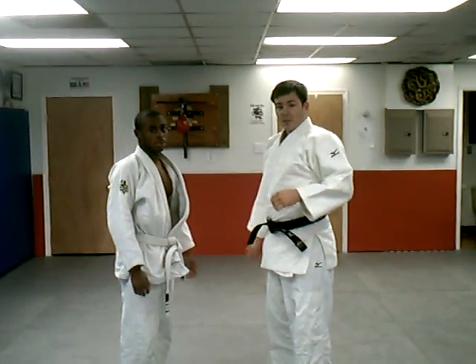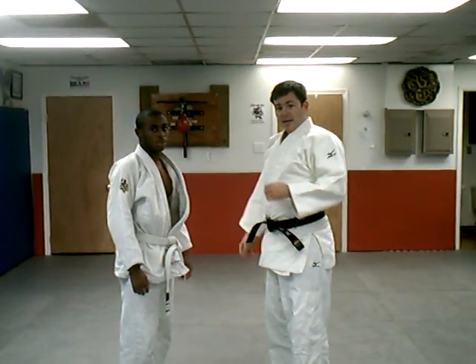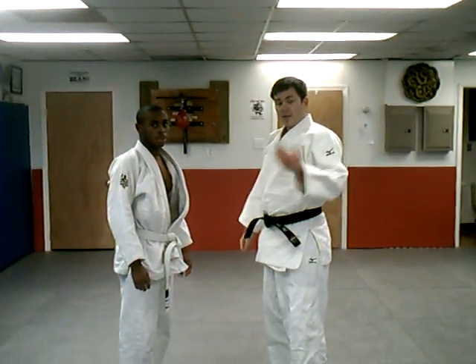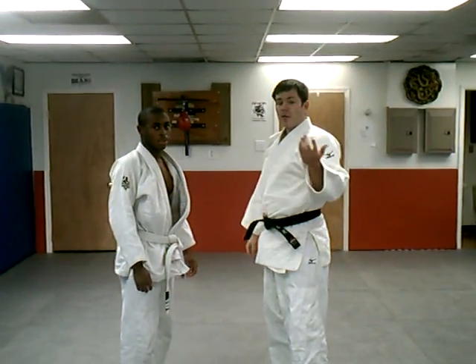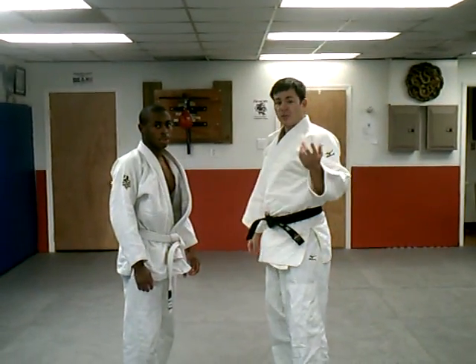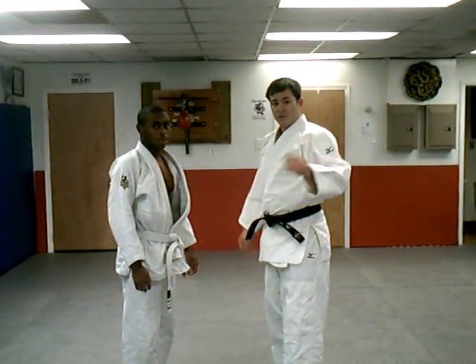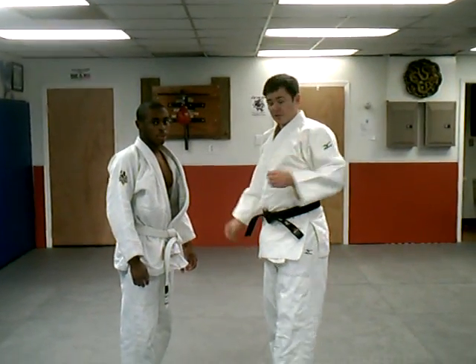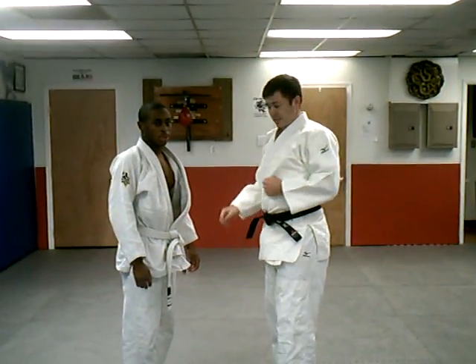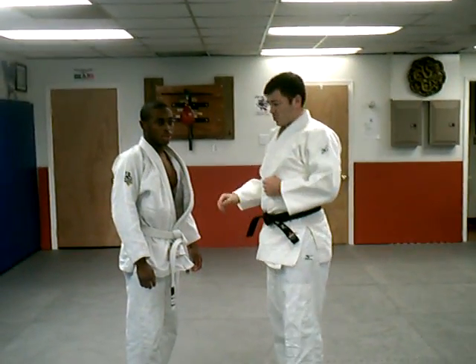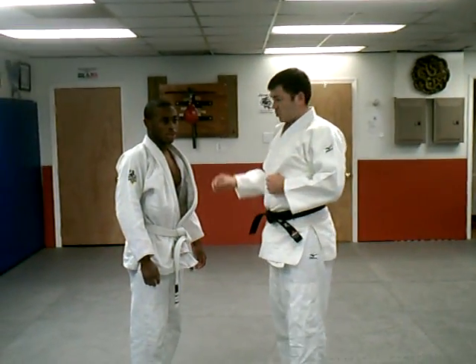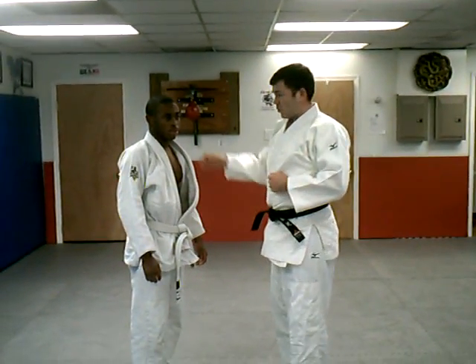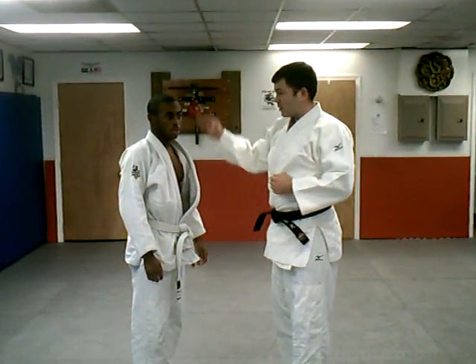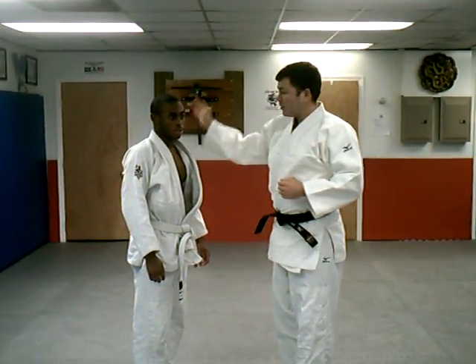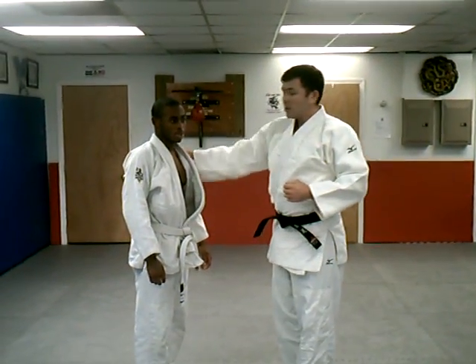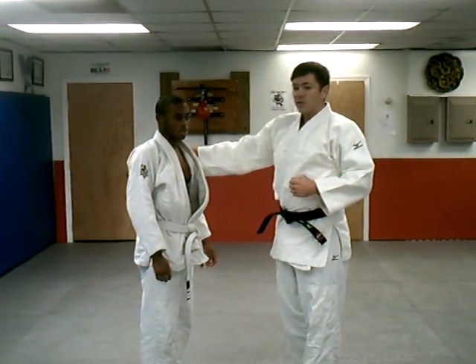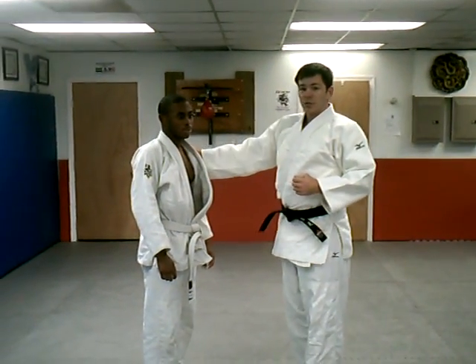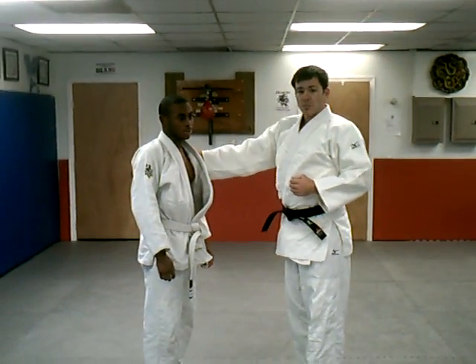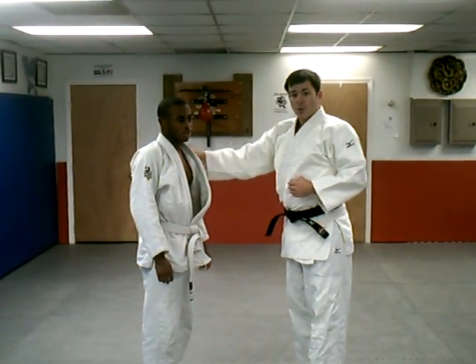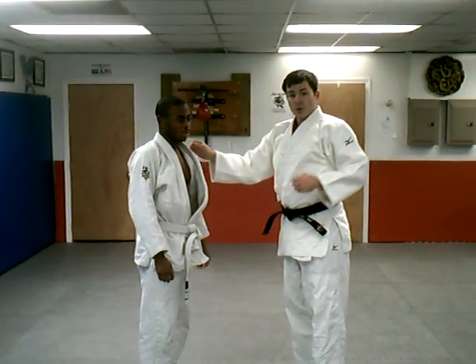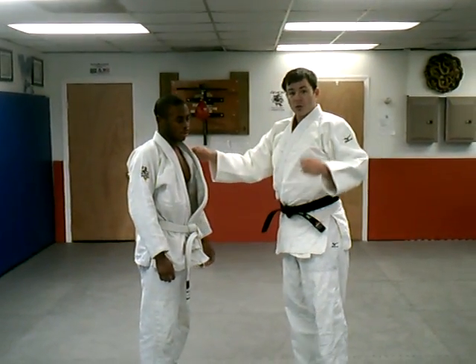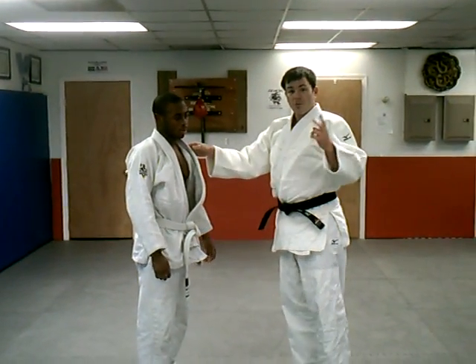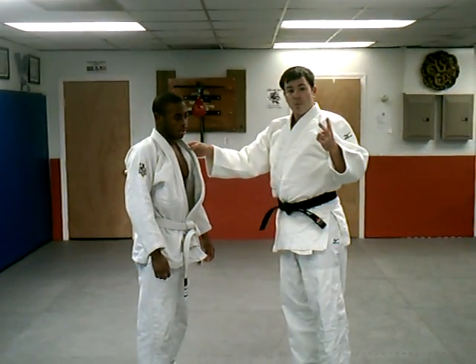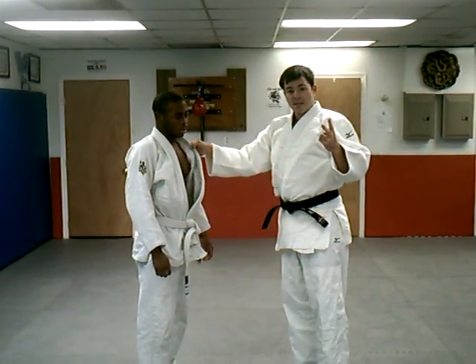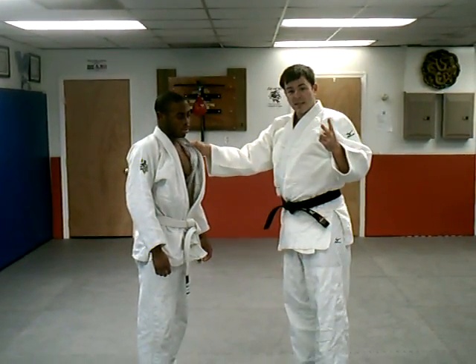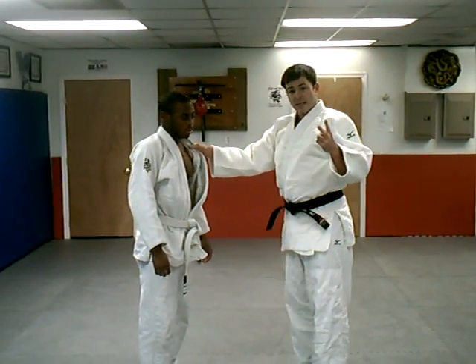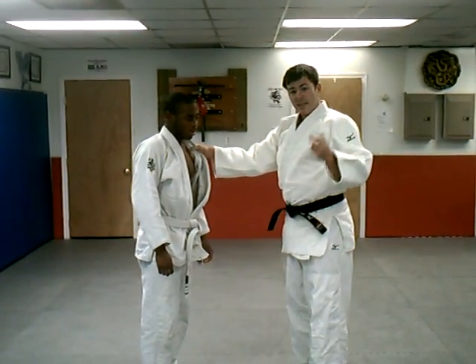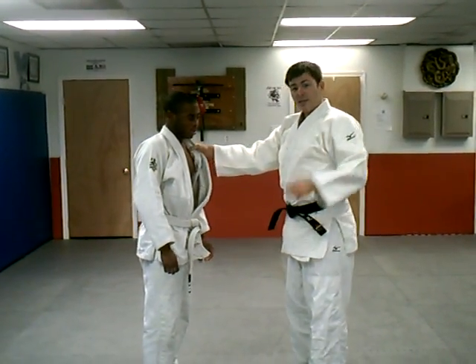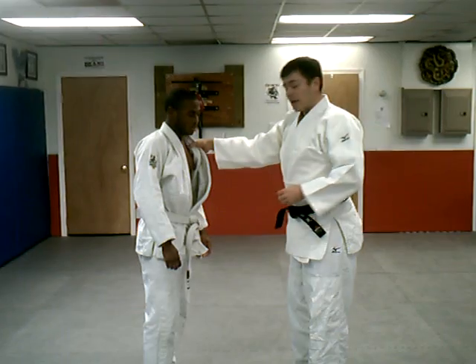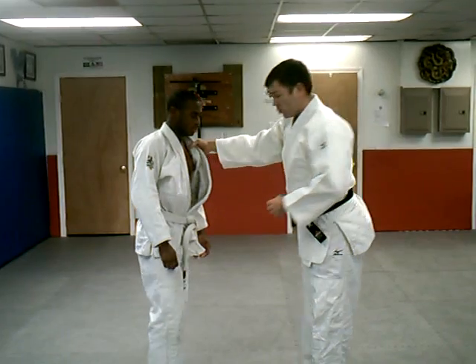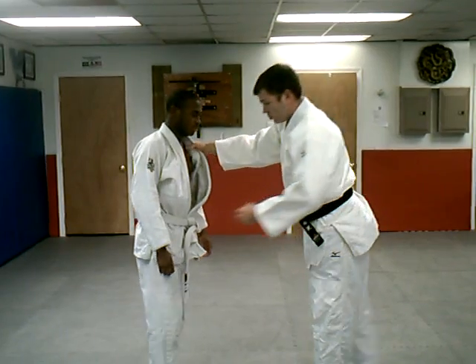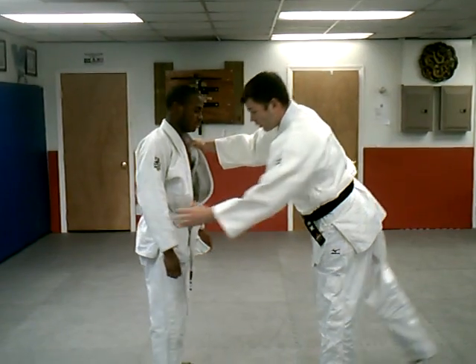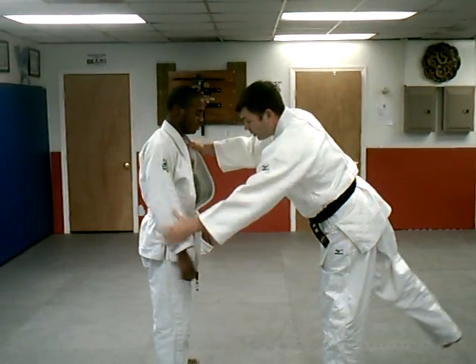What's up guys? I'm Jeff with Take Downs 101. This is Trace Miller. We're going to show a few basic techniques and a cool drill.